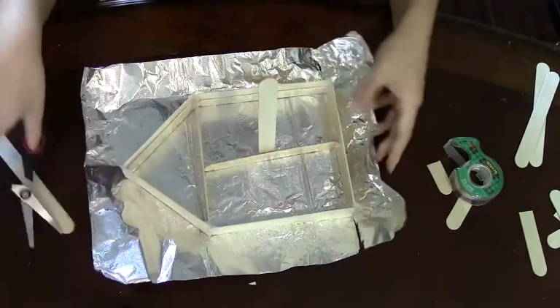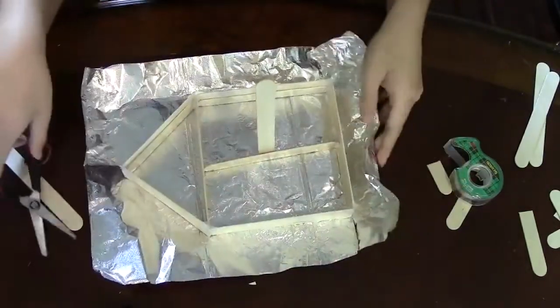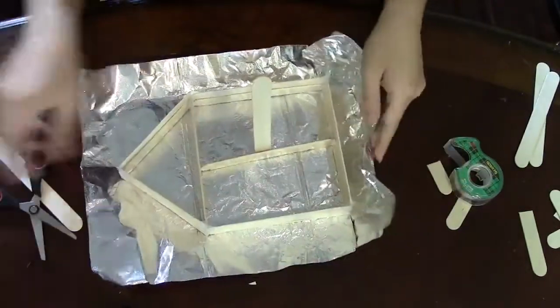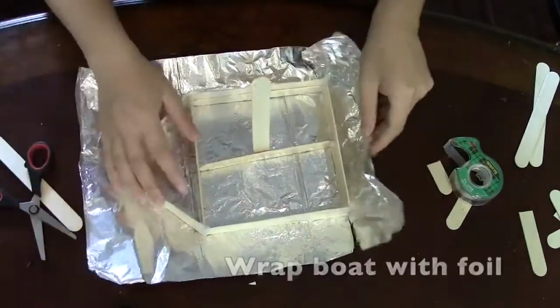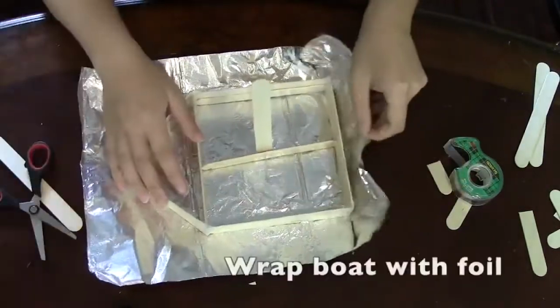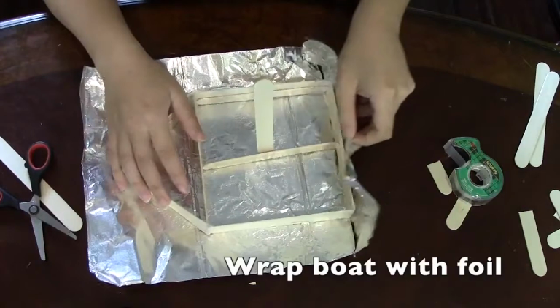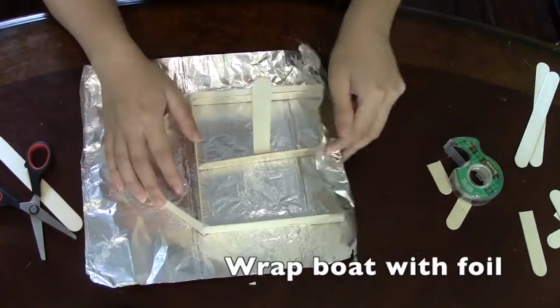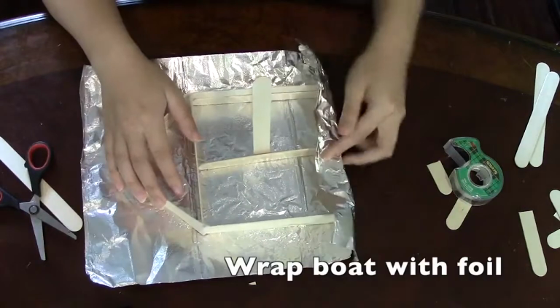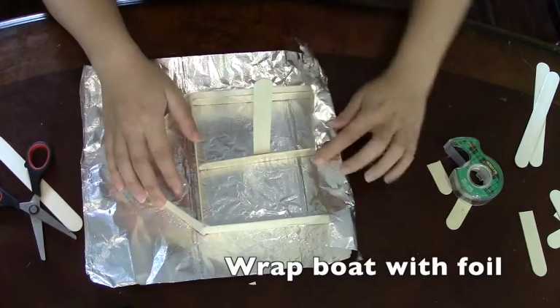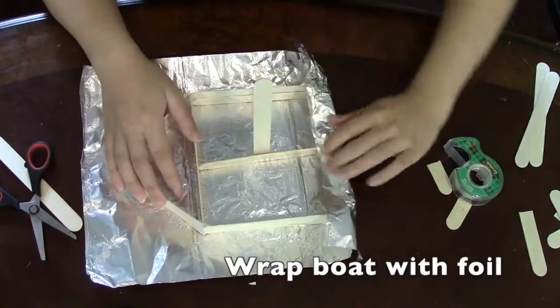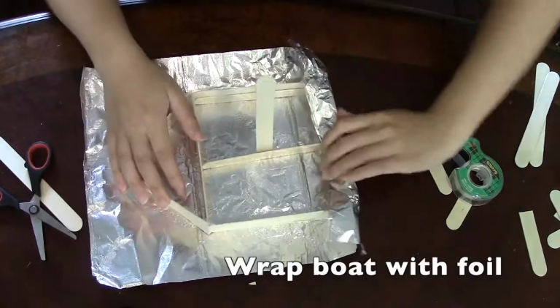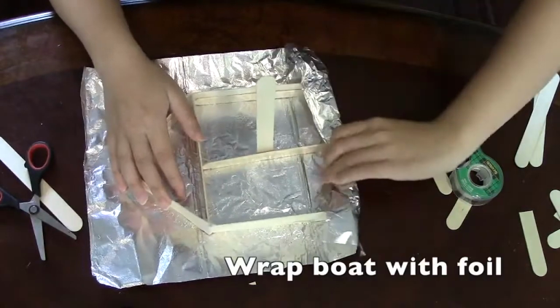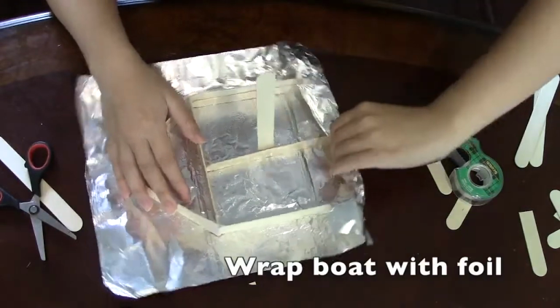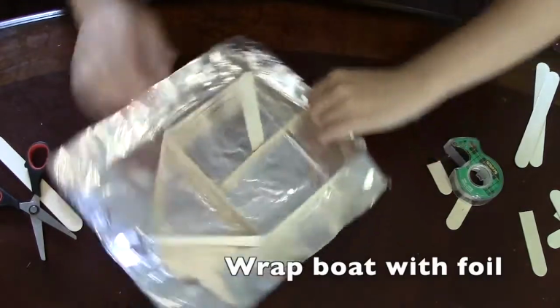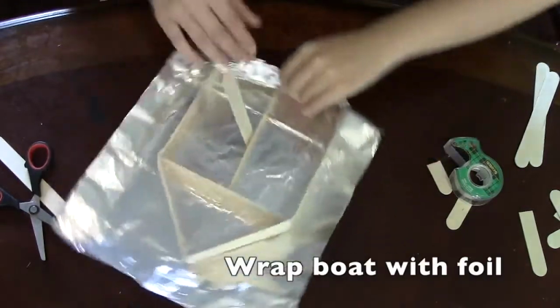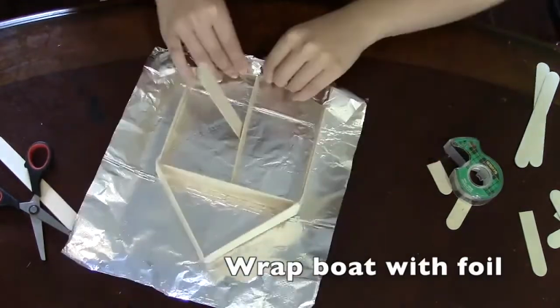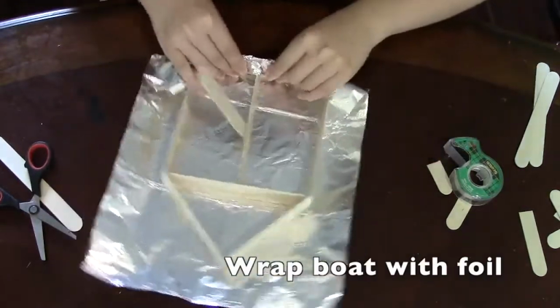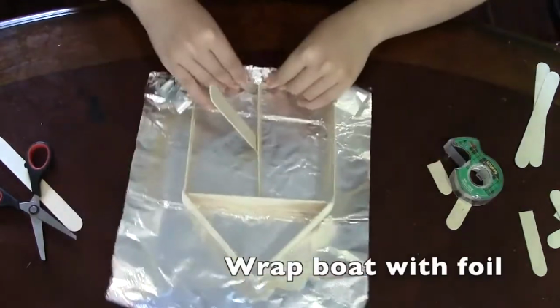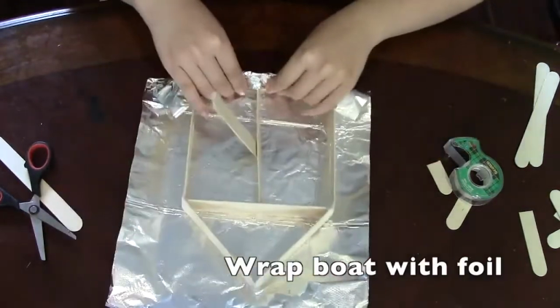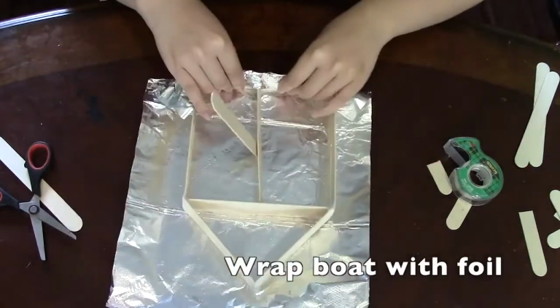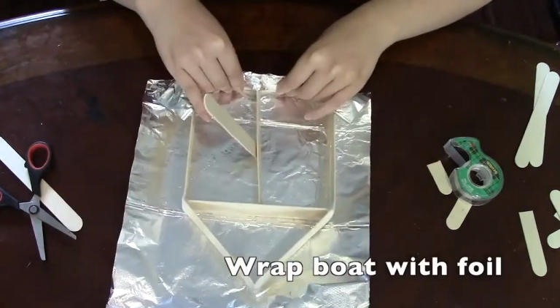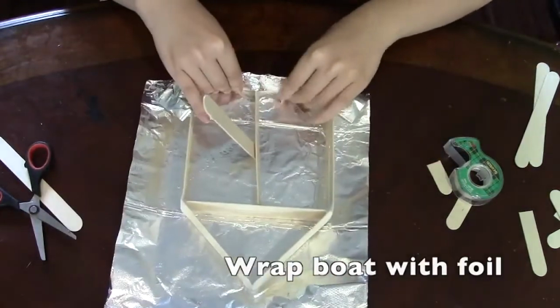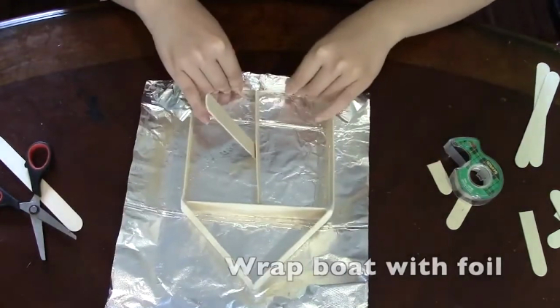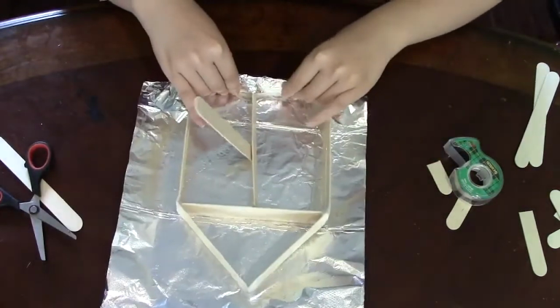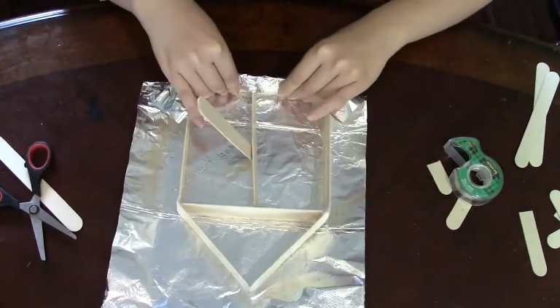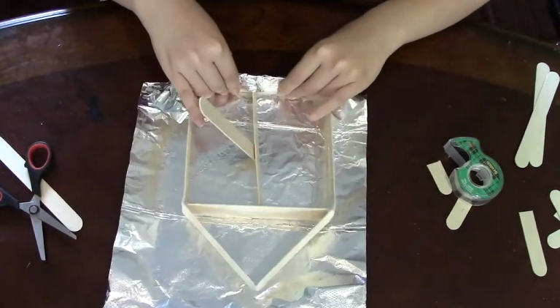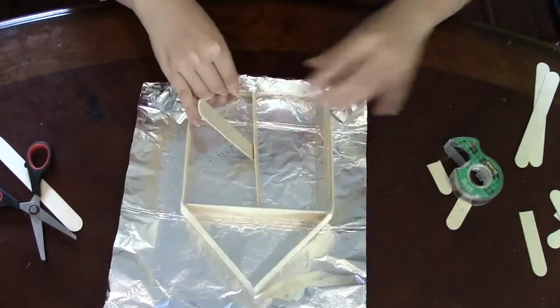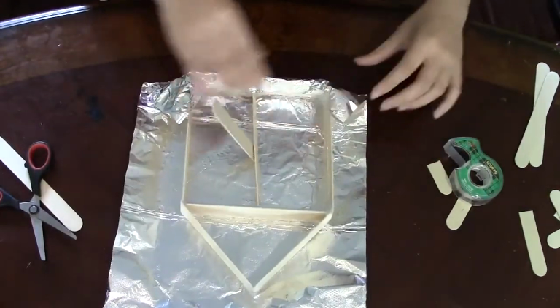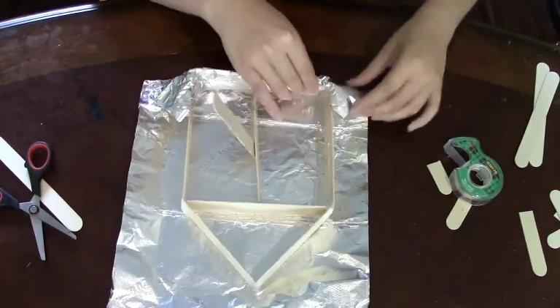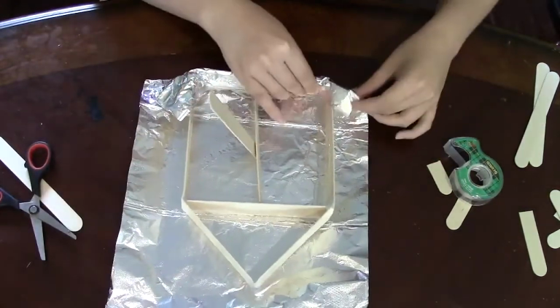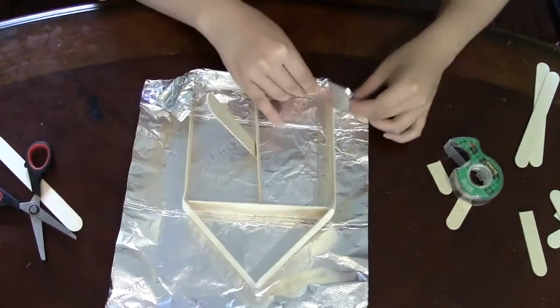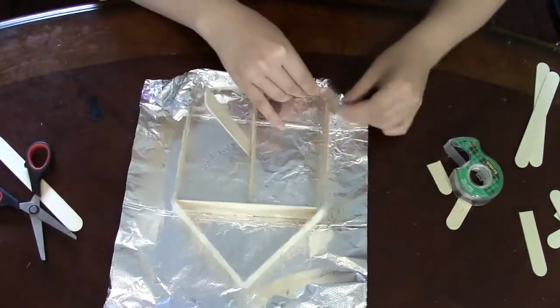Next, you'll cut a piece of tin foil to be a few inches longer than your boat and begin wrapping it around the bottom of the frame.